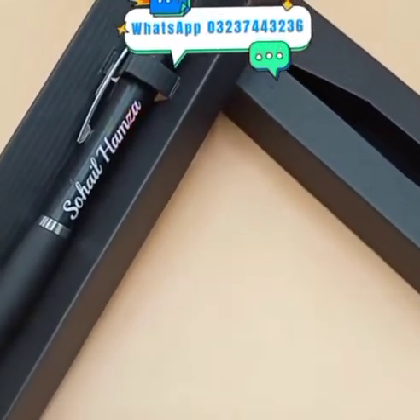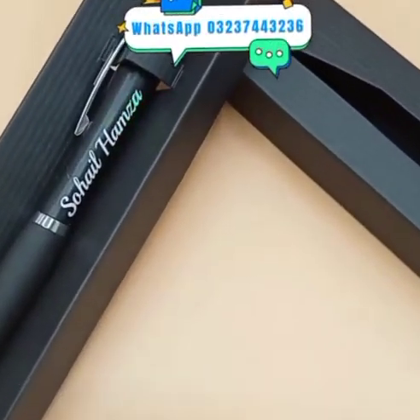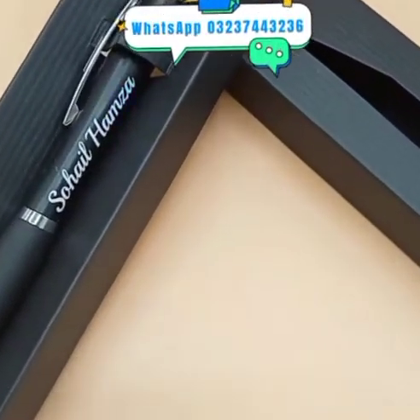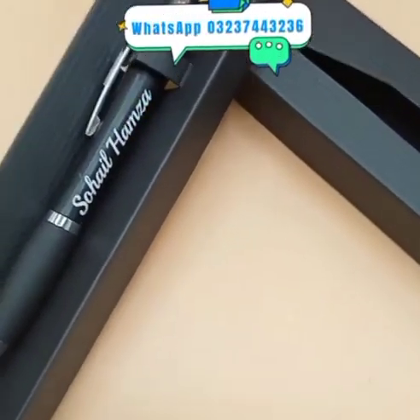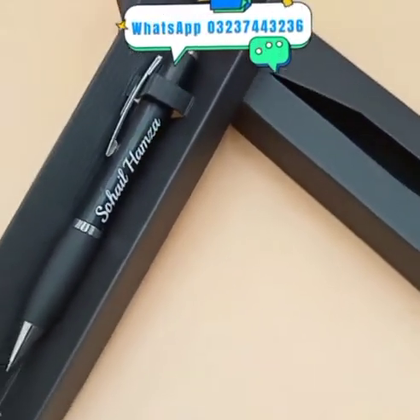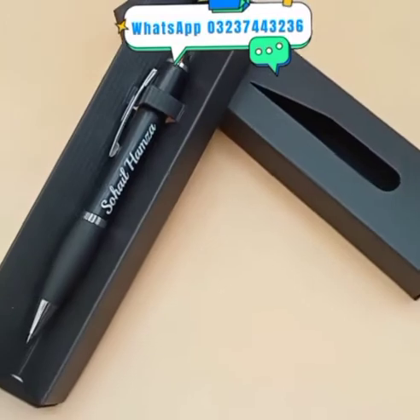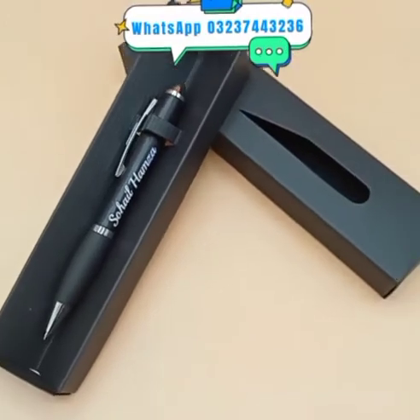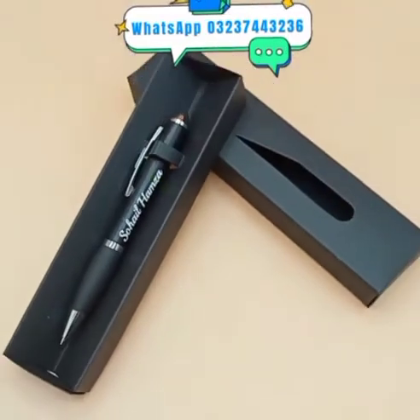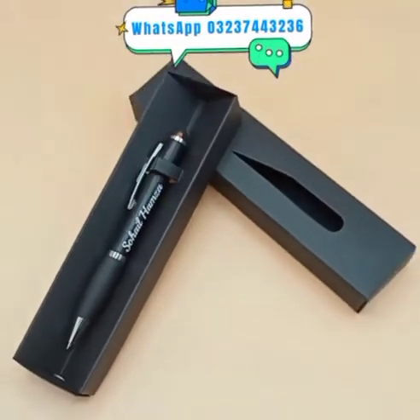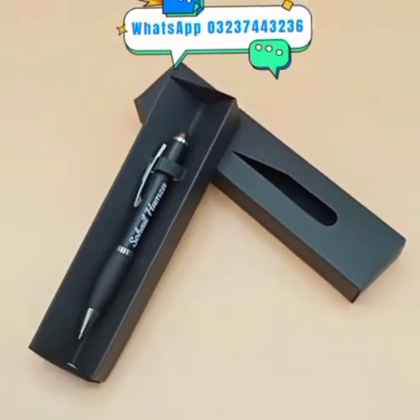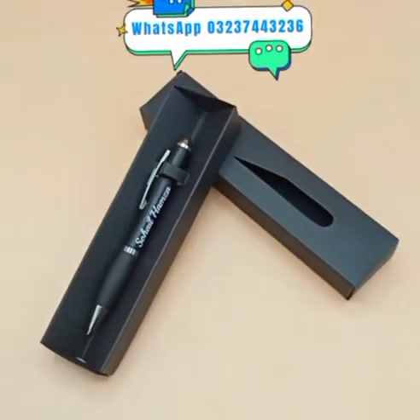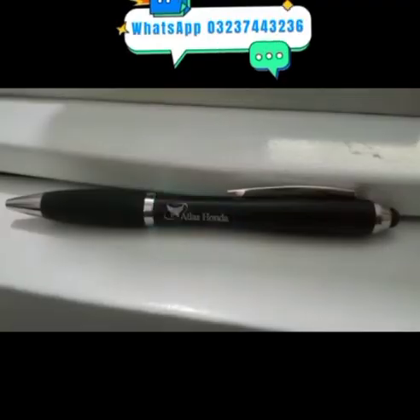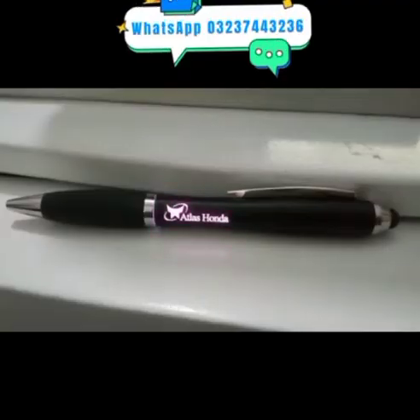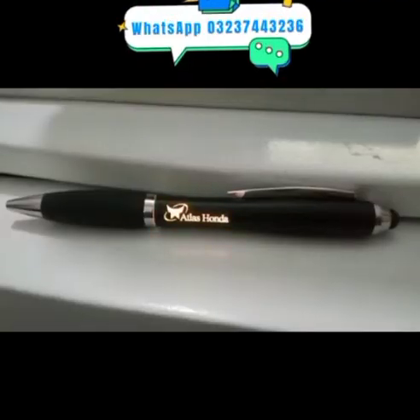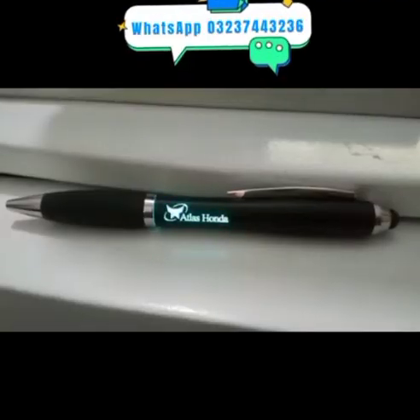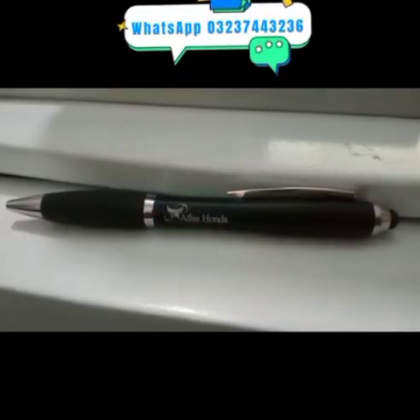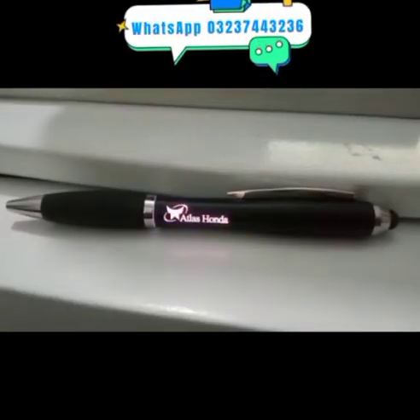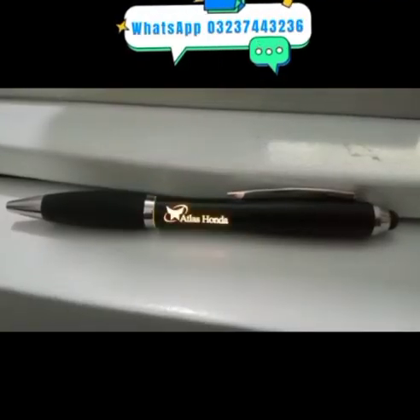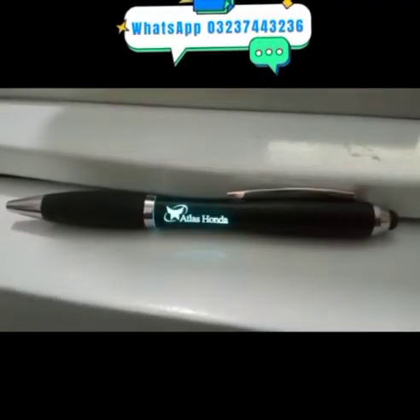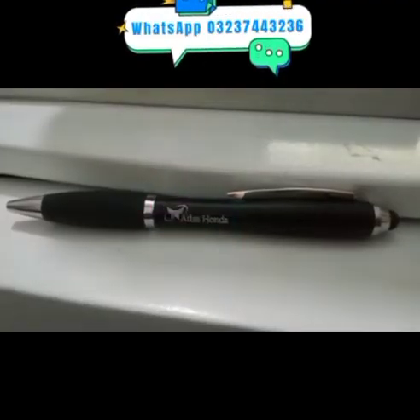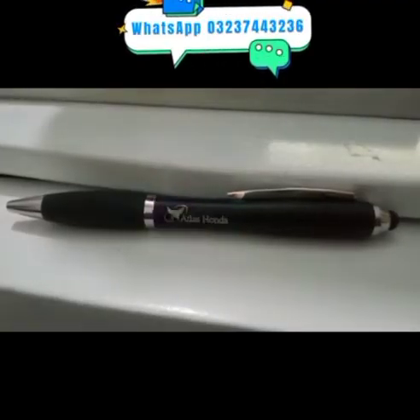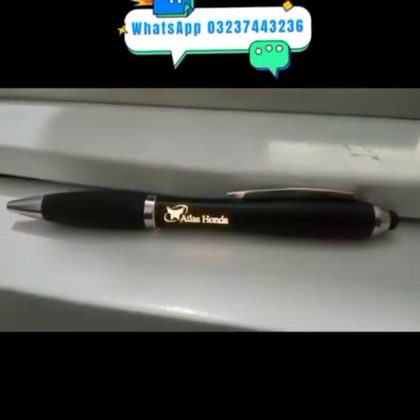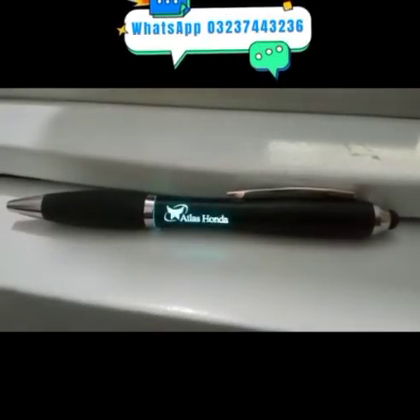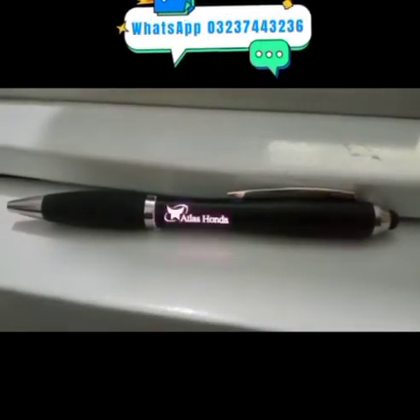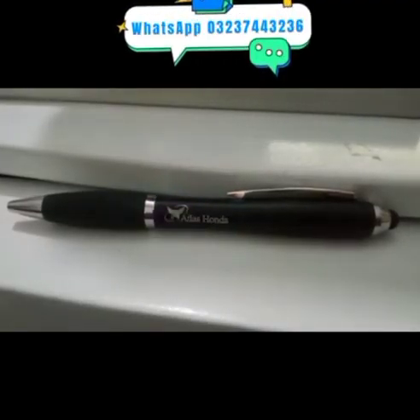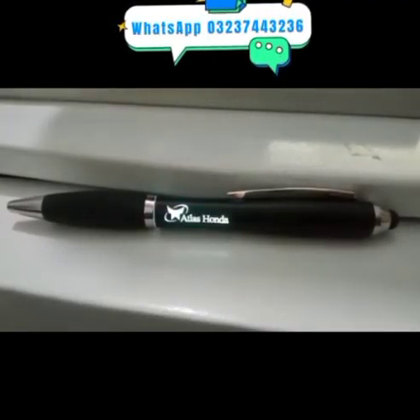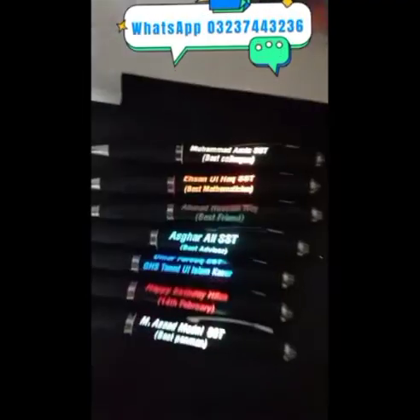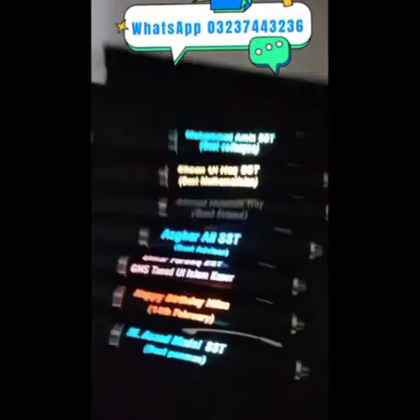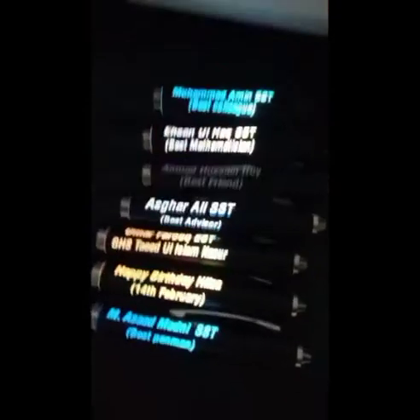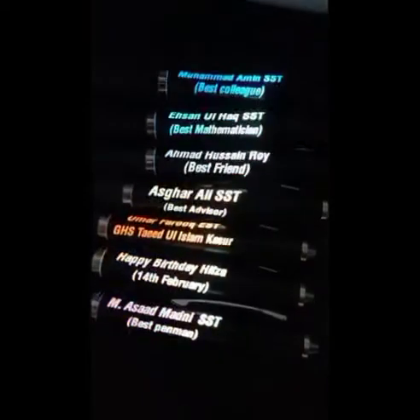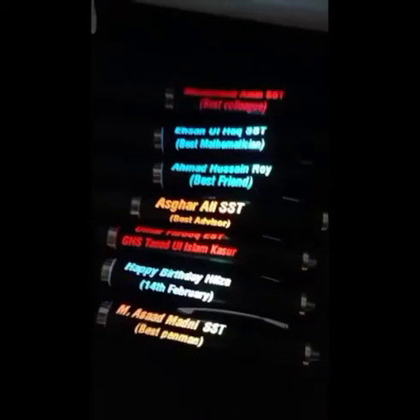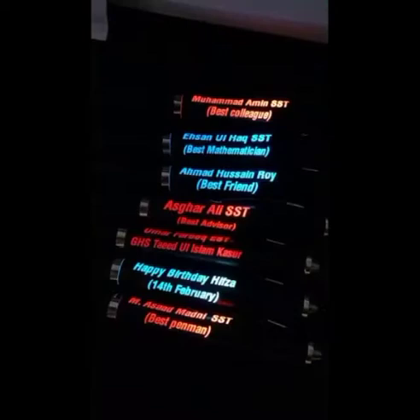Multi-color blinking ballpoint, stylus. Text and logo can be marked for order booking.